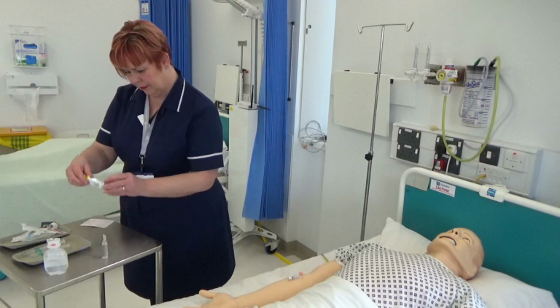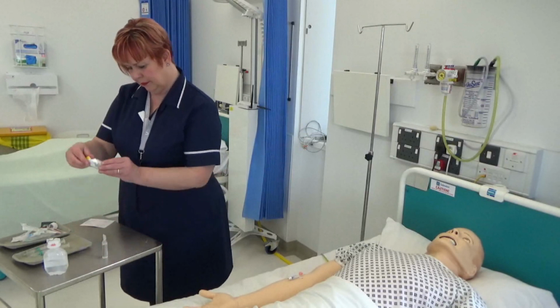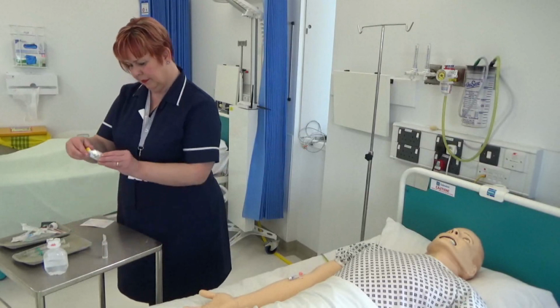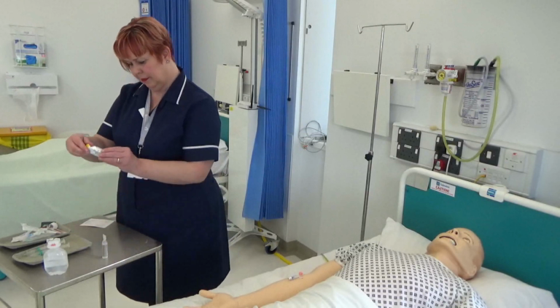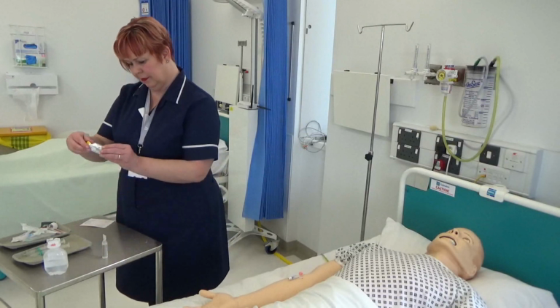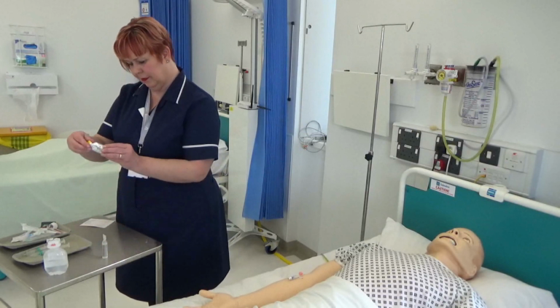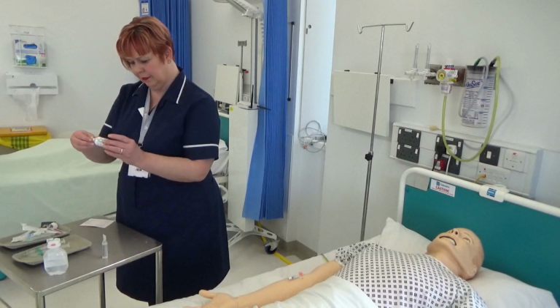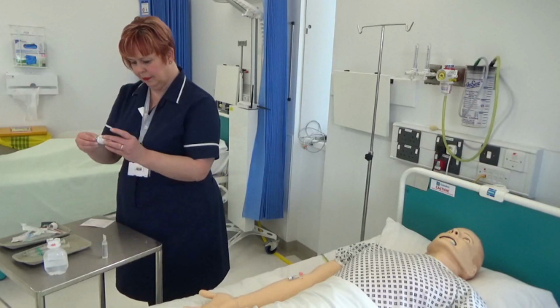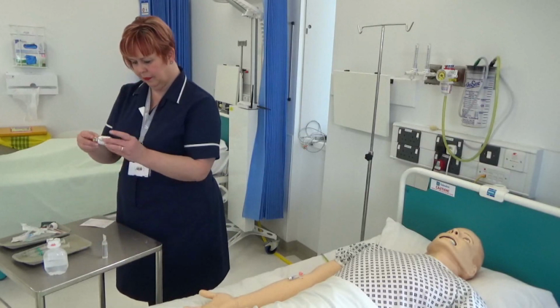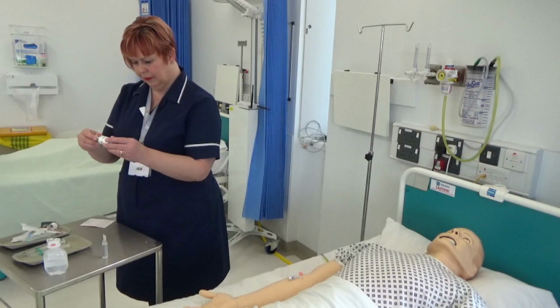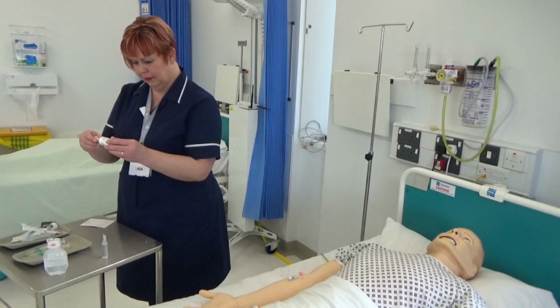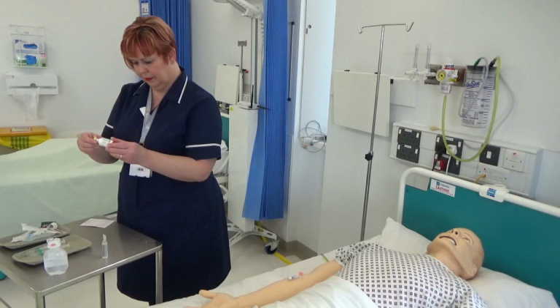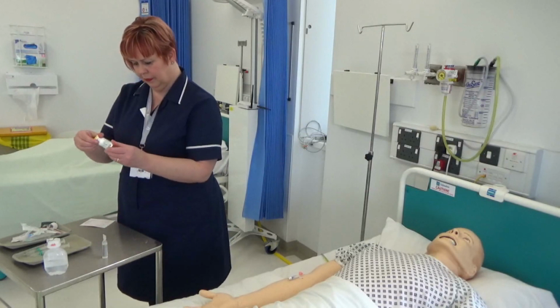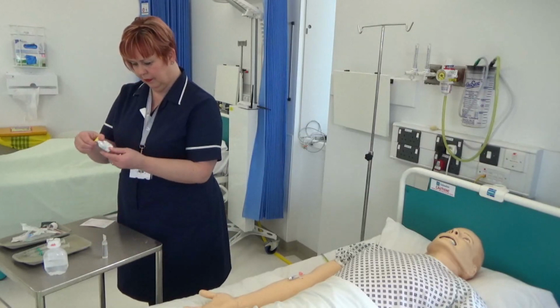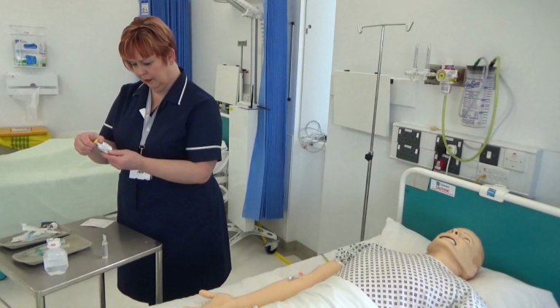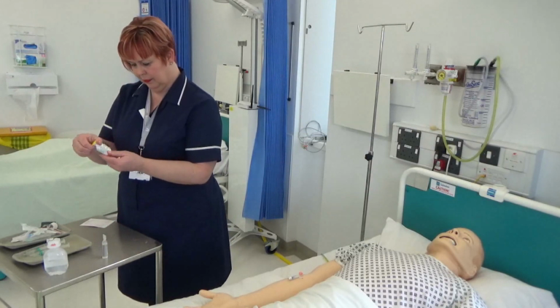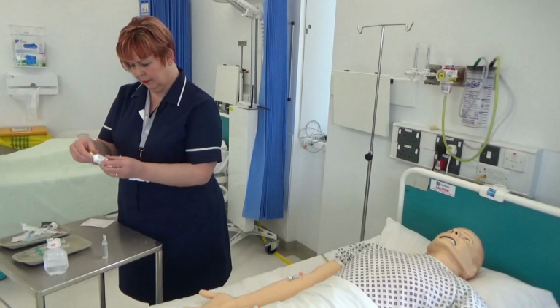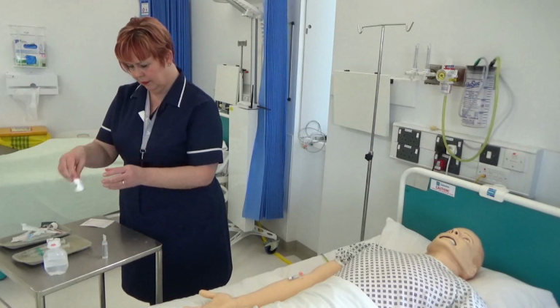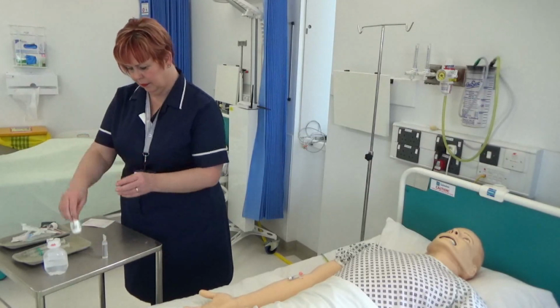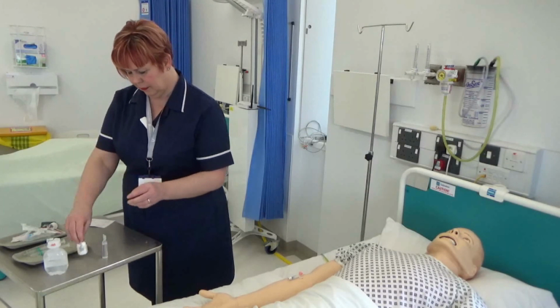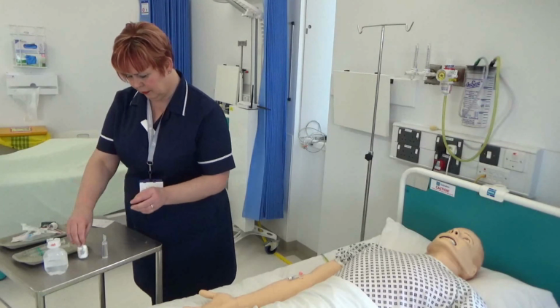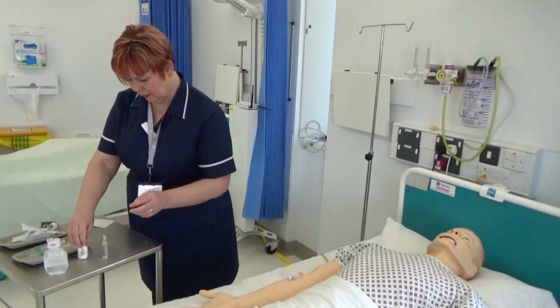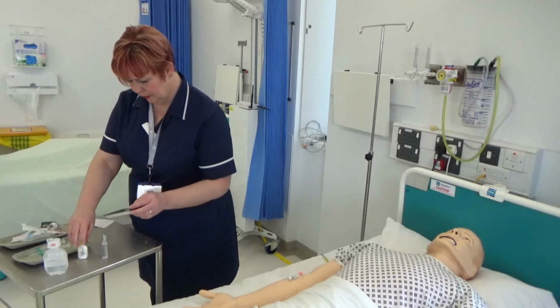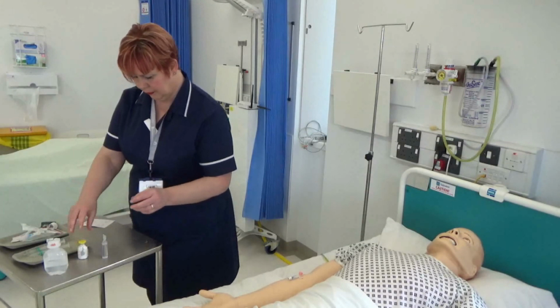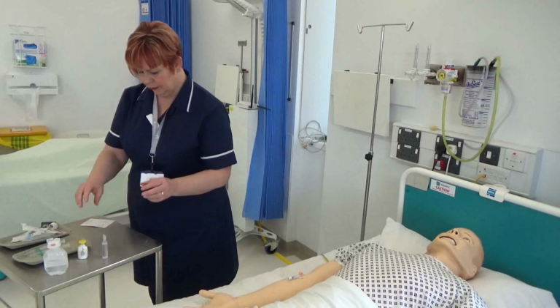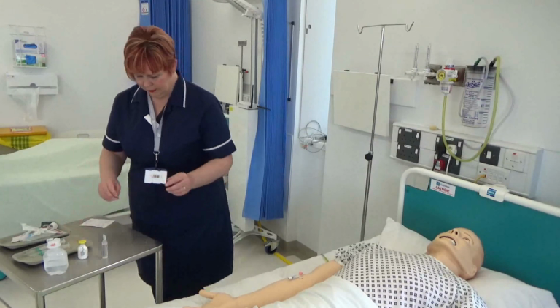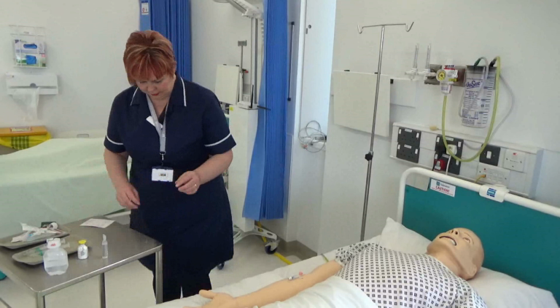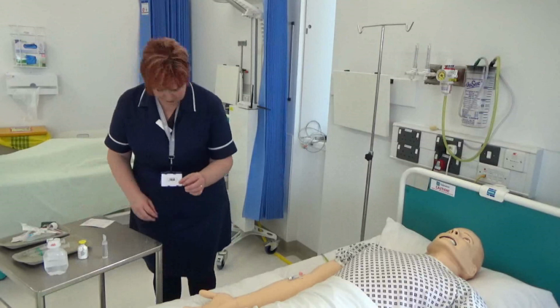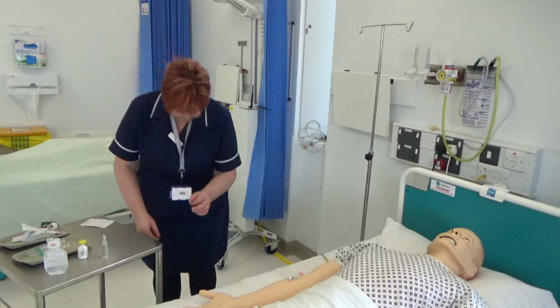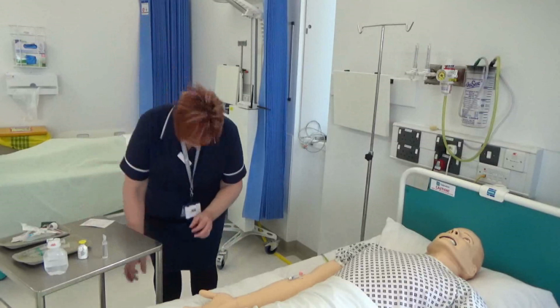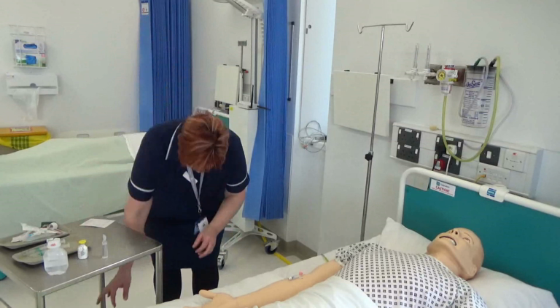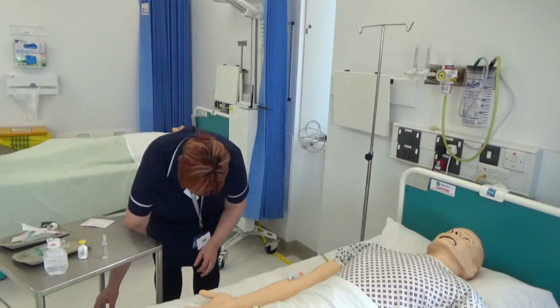Clean hands as per Trust policy and apply apron and non-sterile clean gloves.